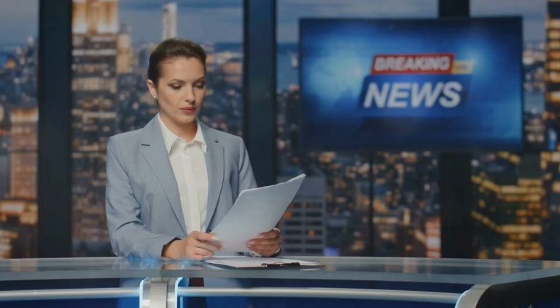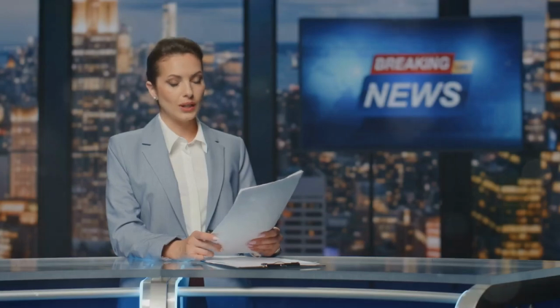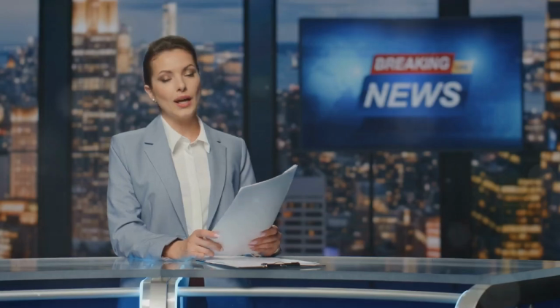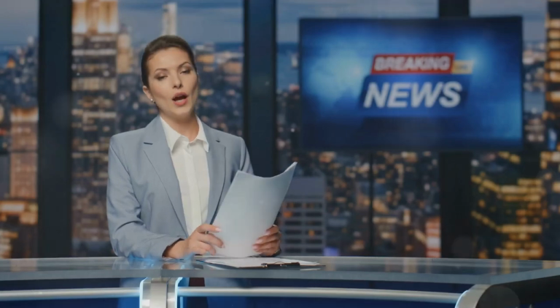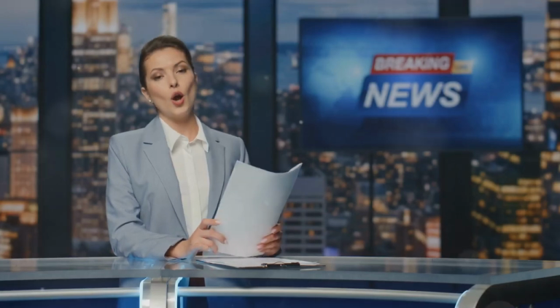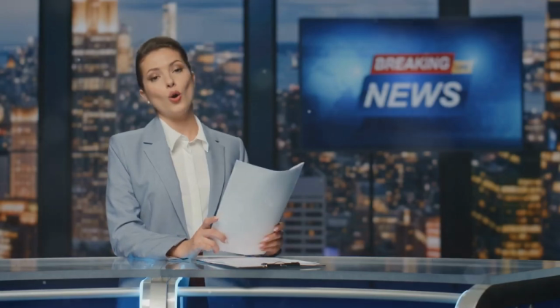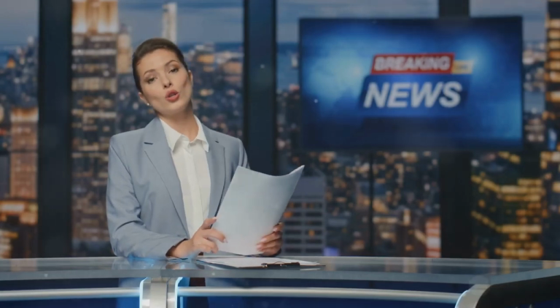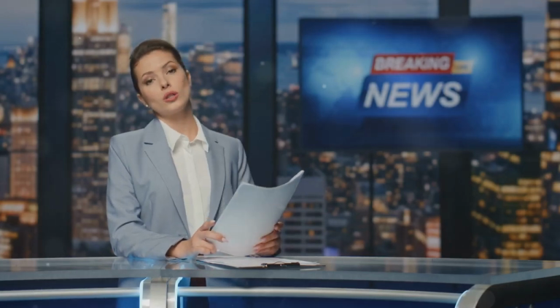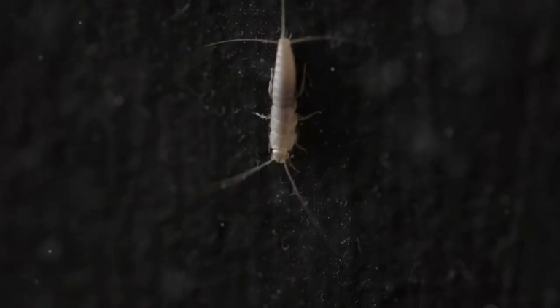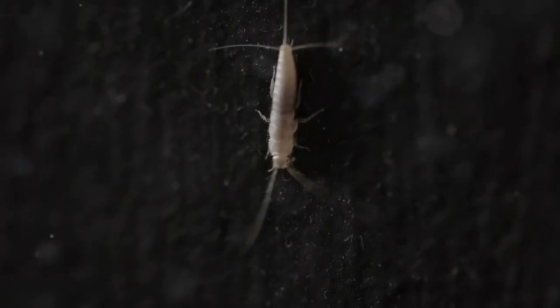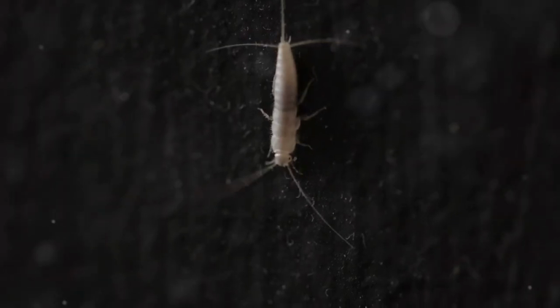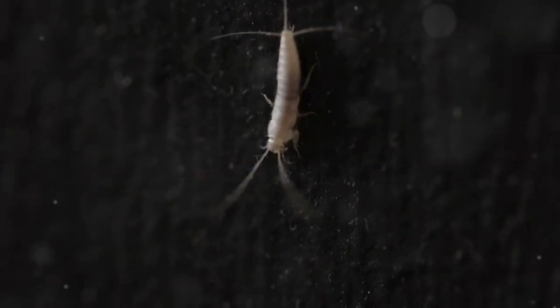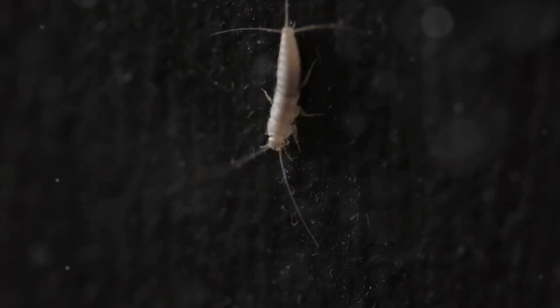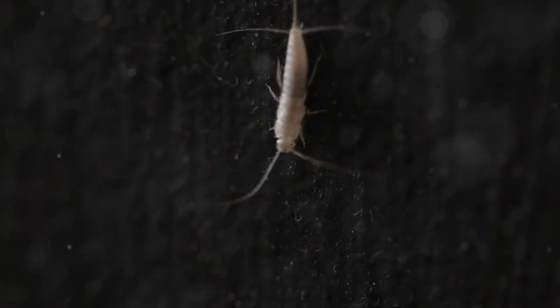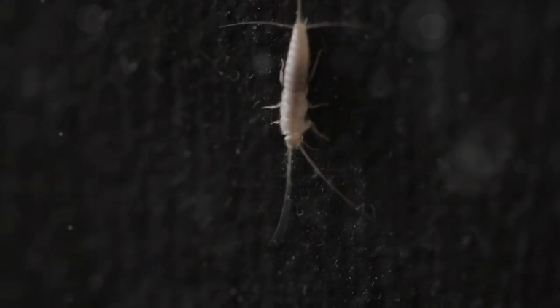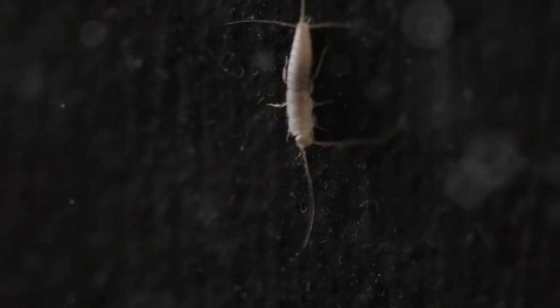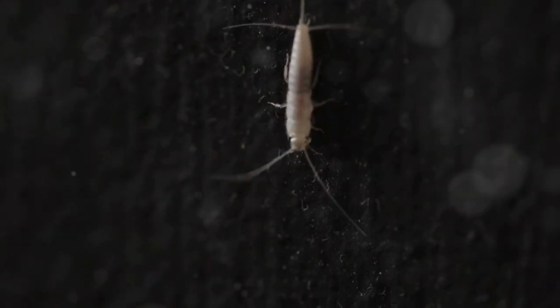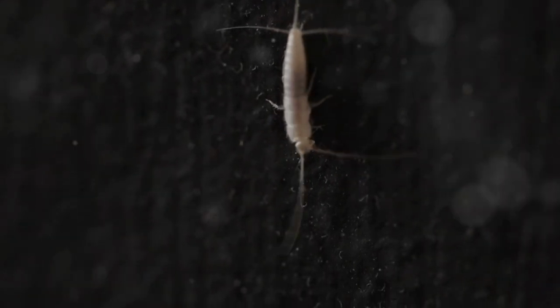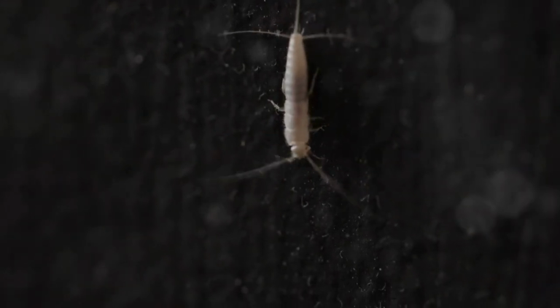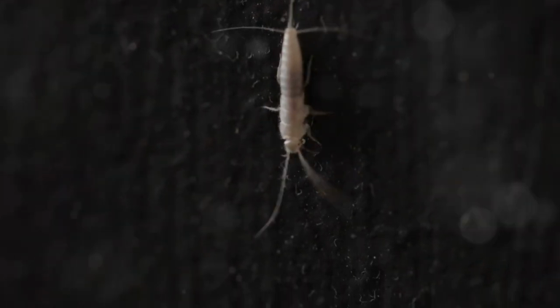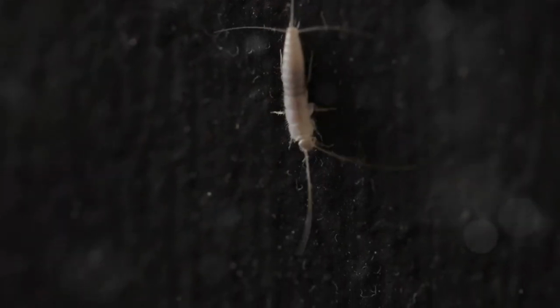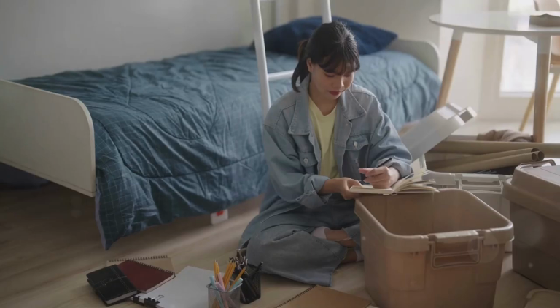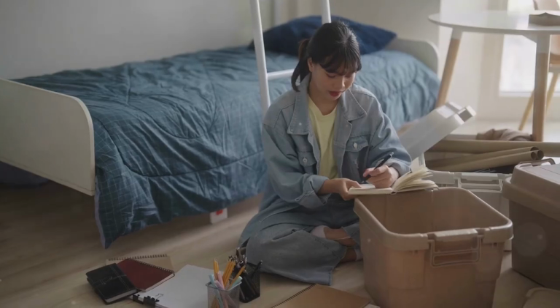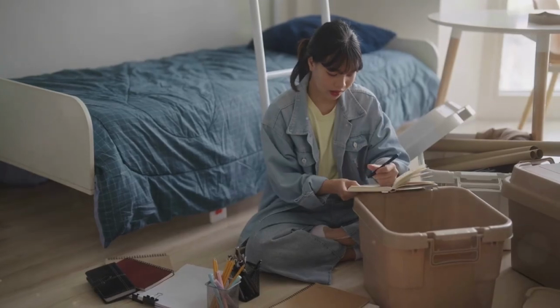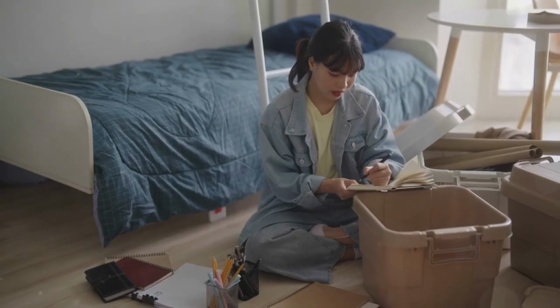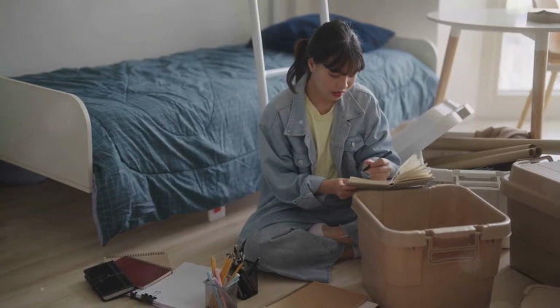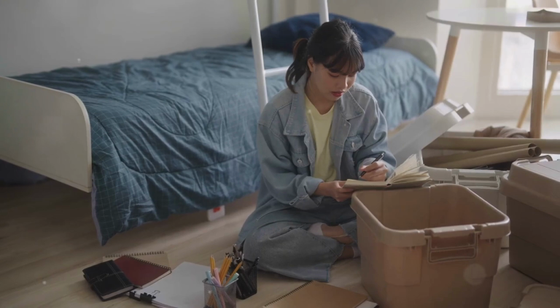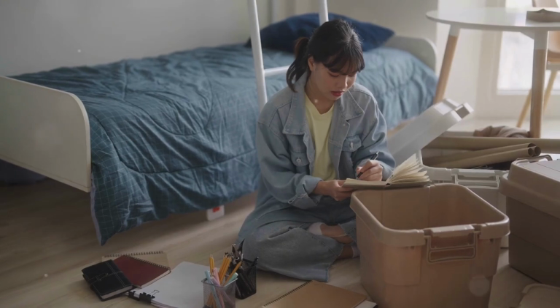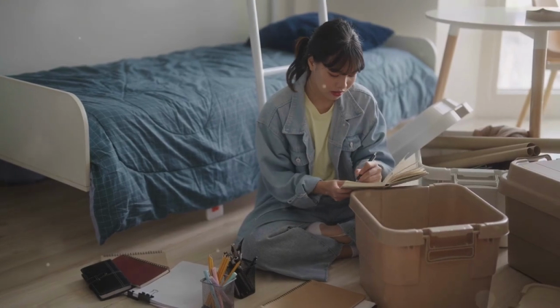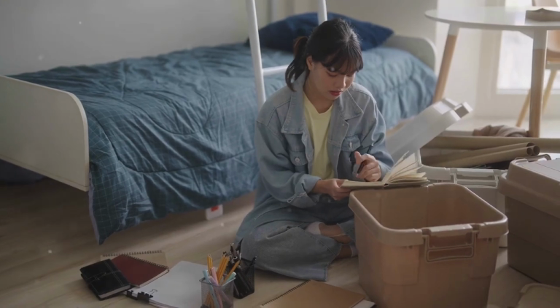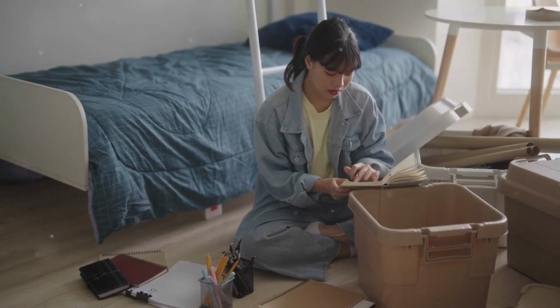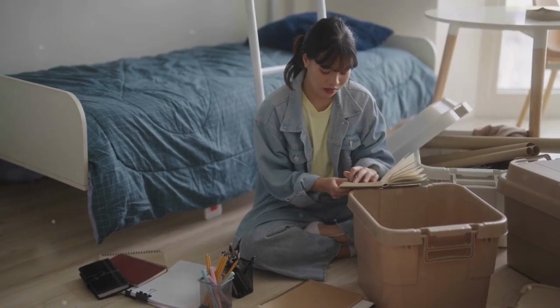Silverfish are the uninvited guests nobody wants. Let's kick them out with these six simple tricks.